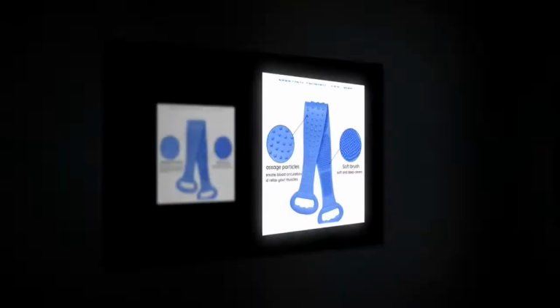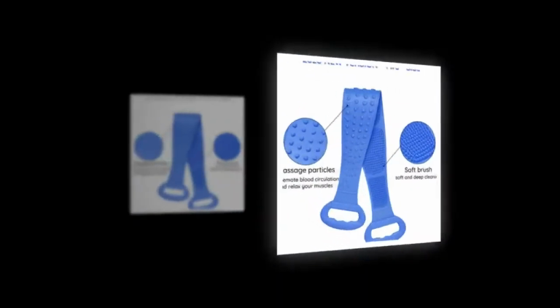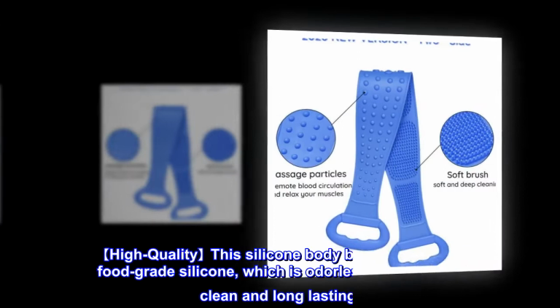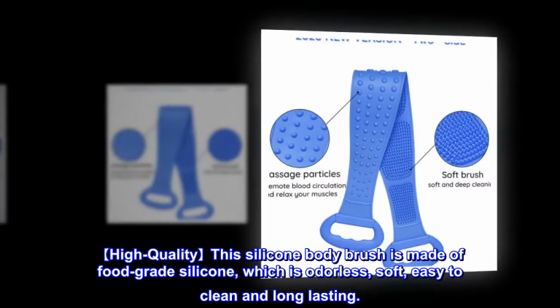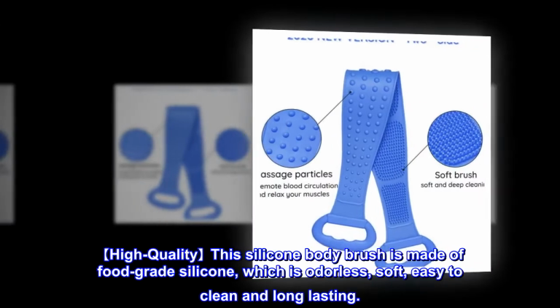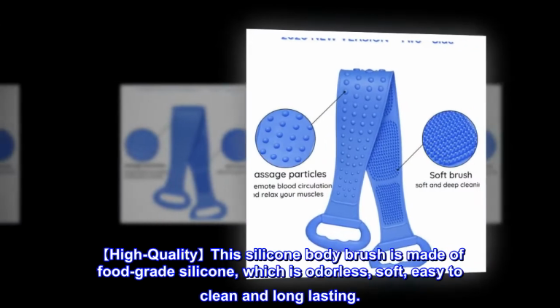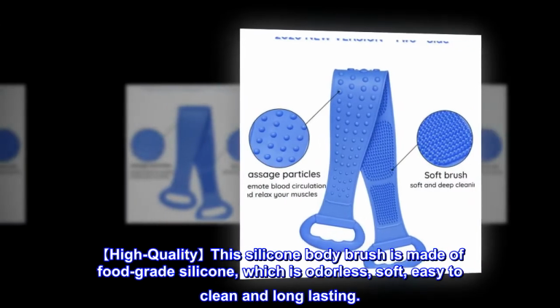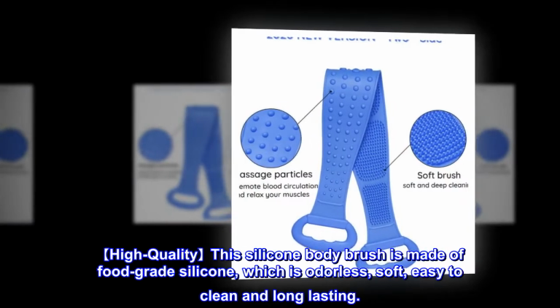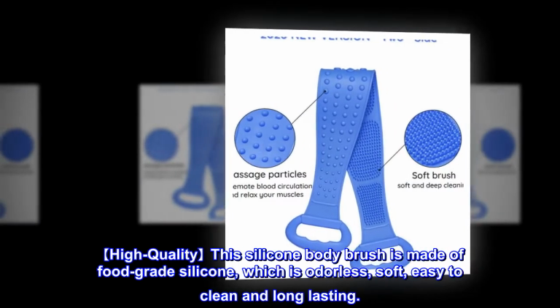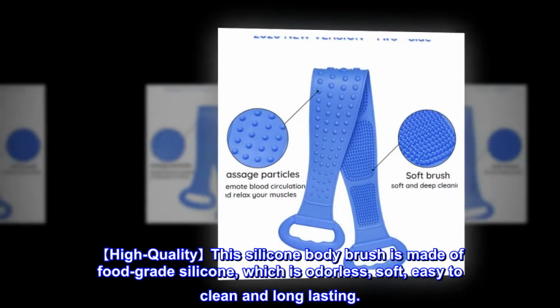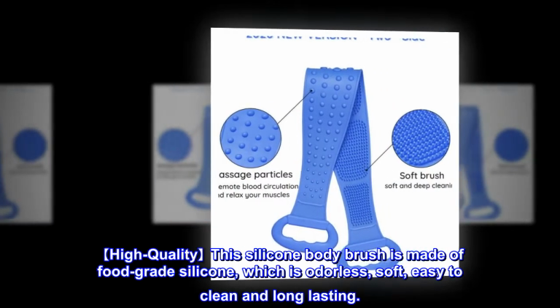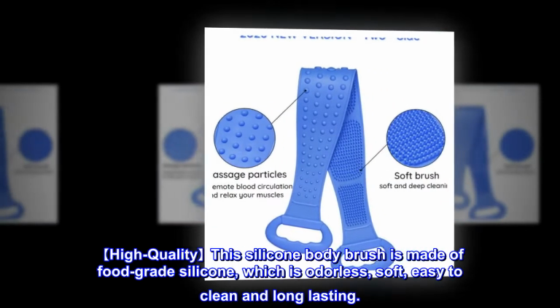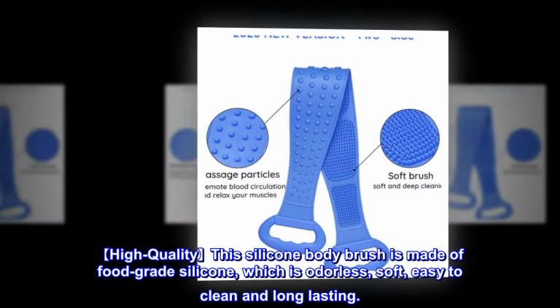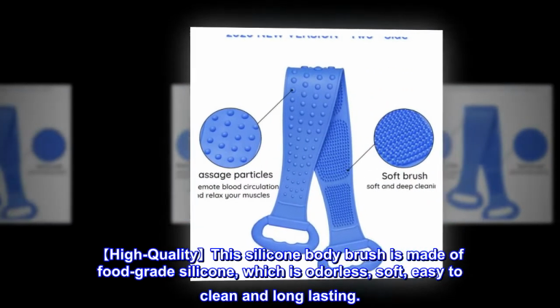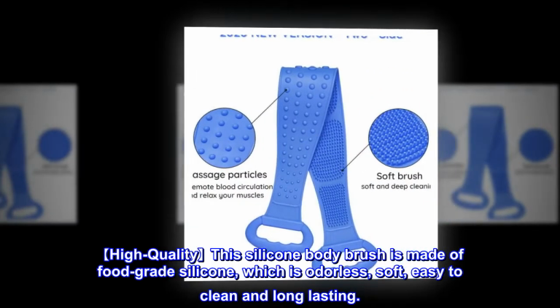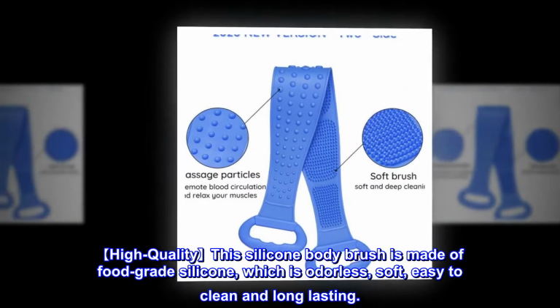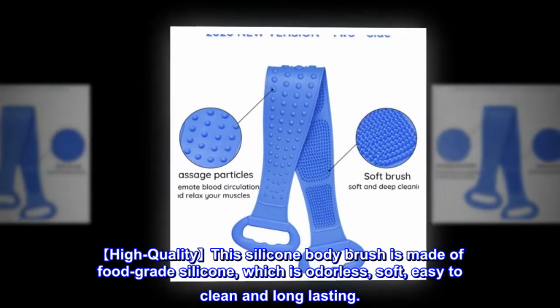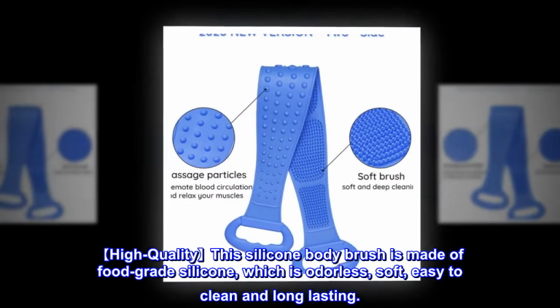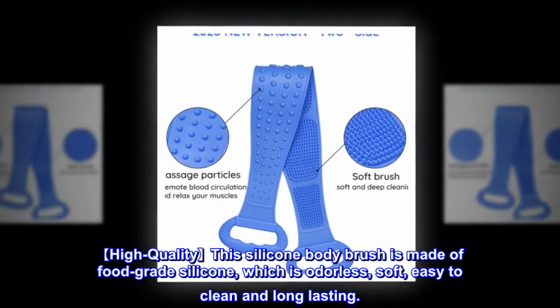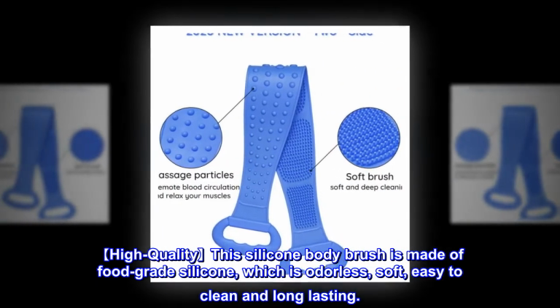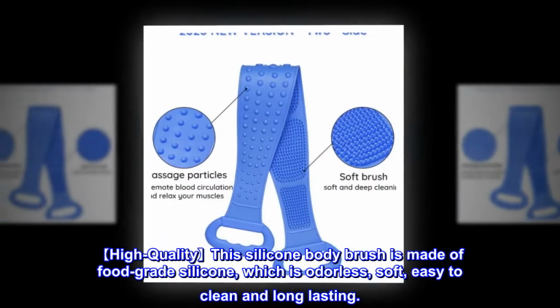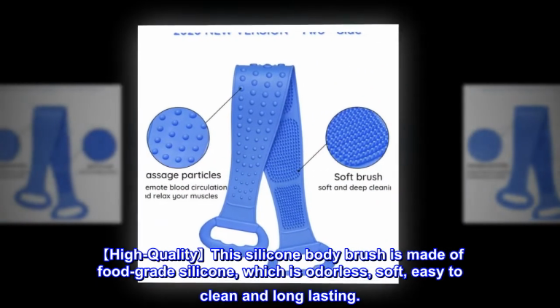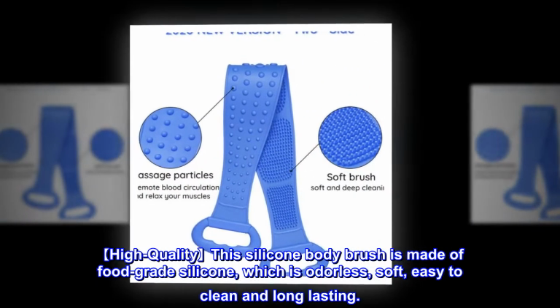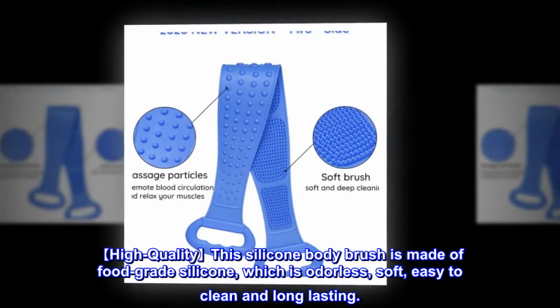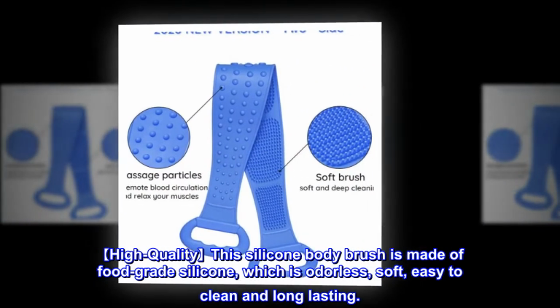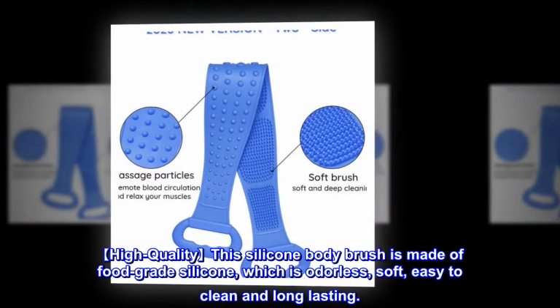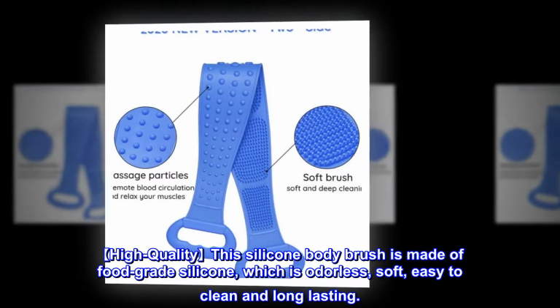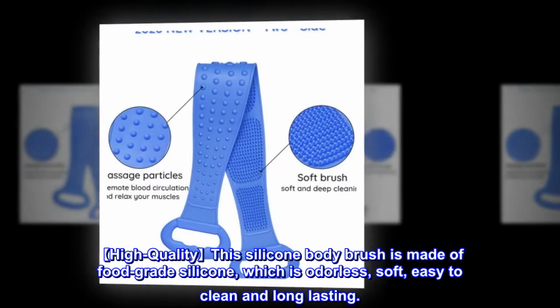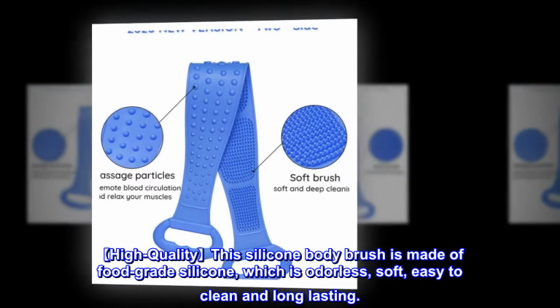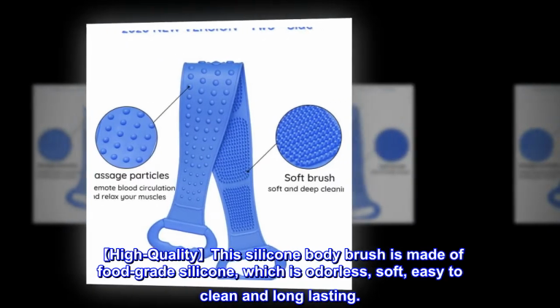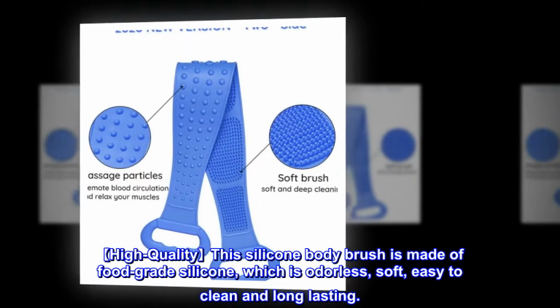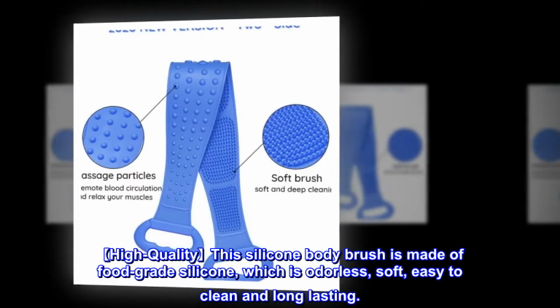High quality — this silicone body brush is made of food-grade silicone, which is odorless, soft, easy to clean, and long-lasting.